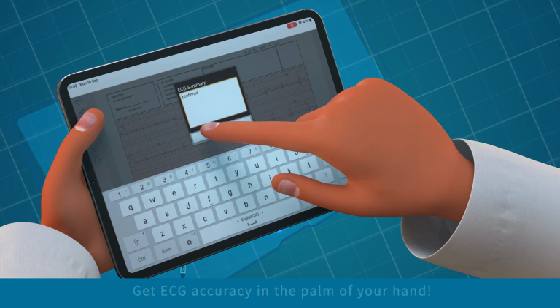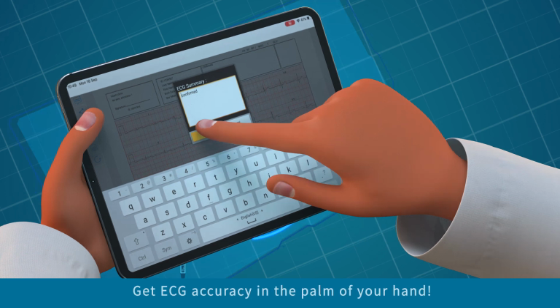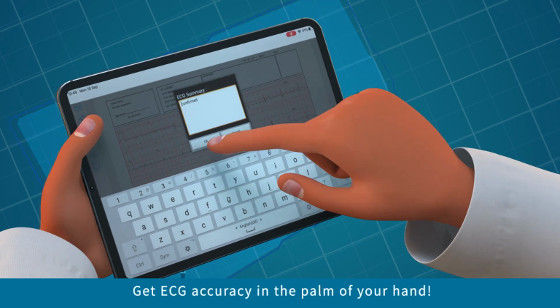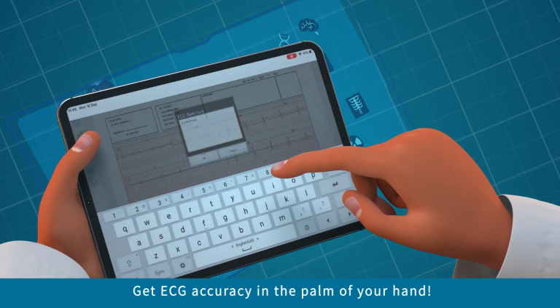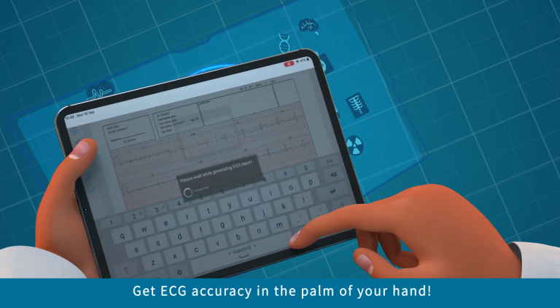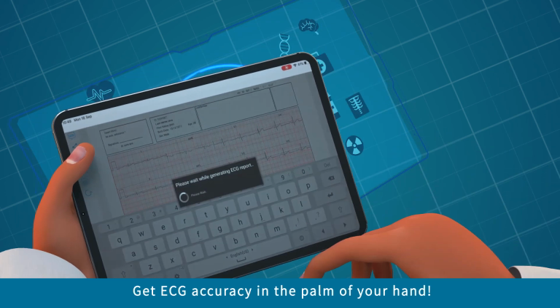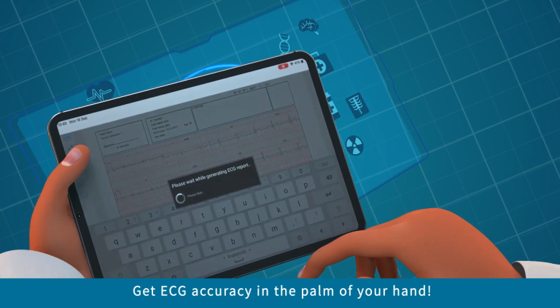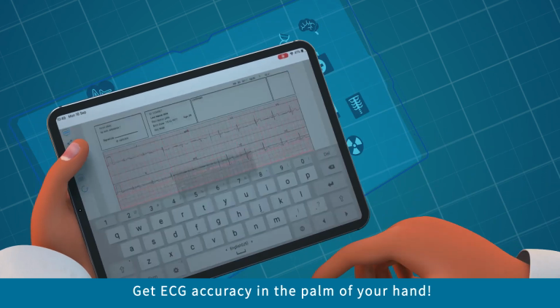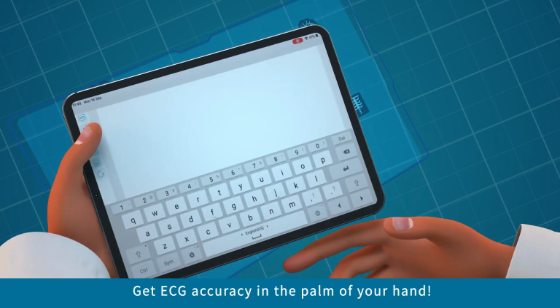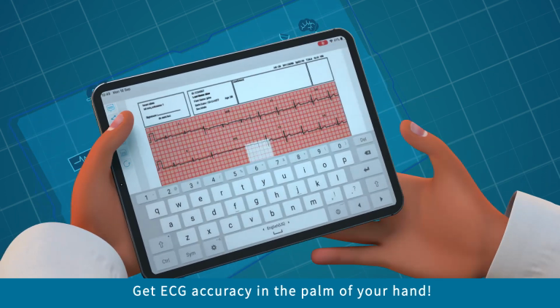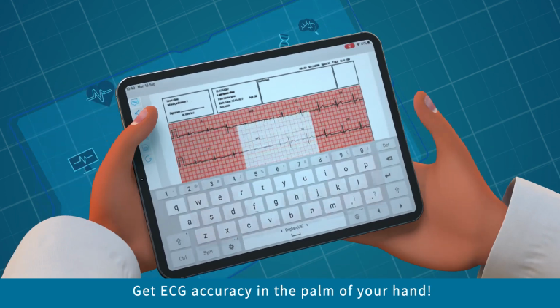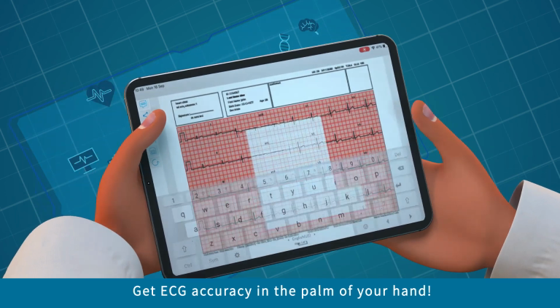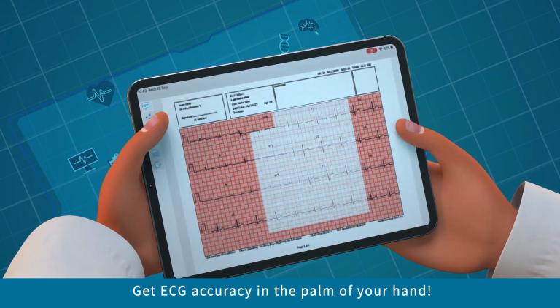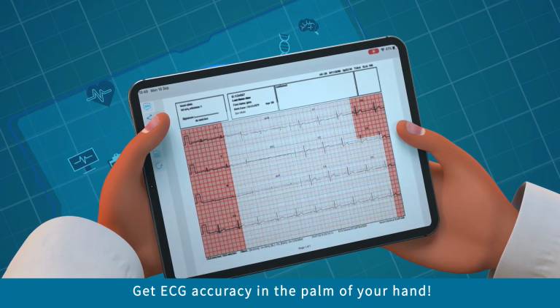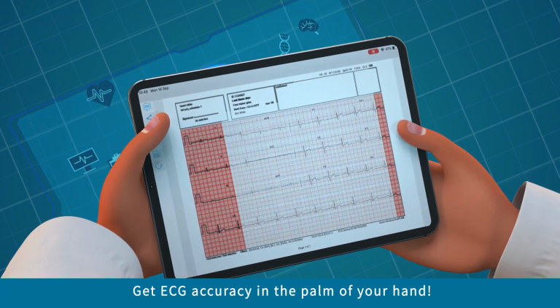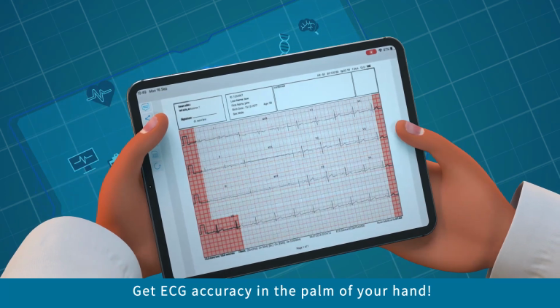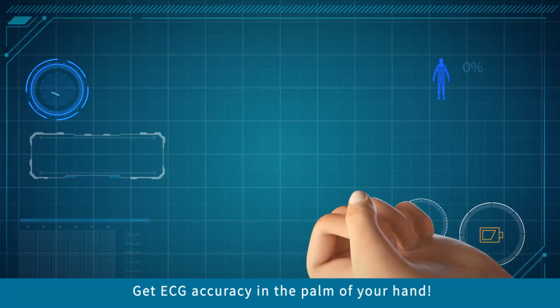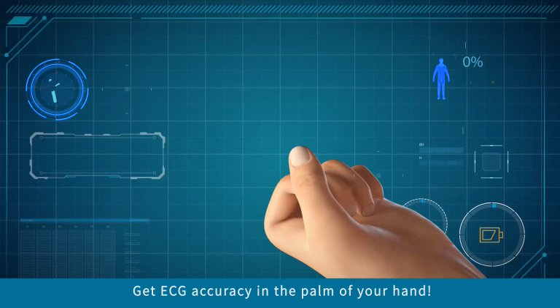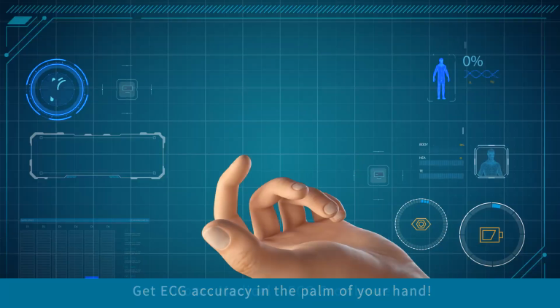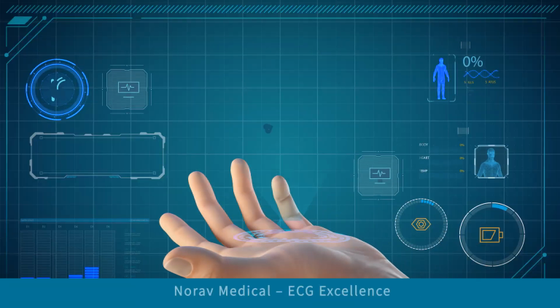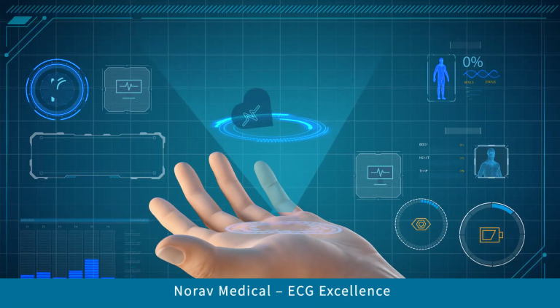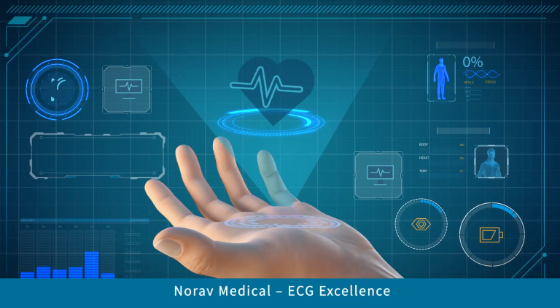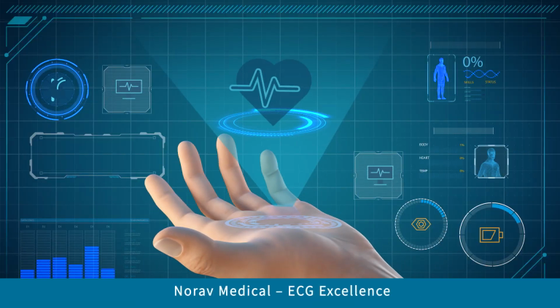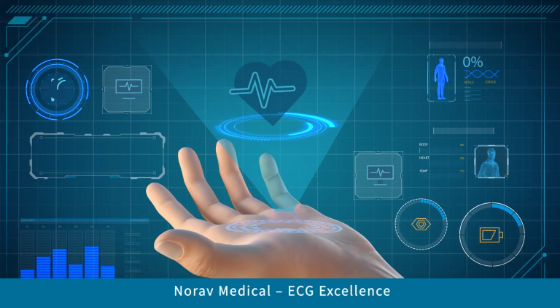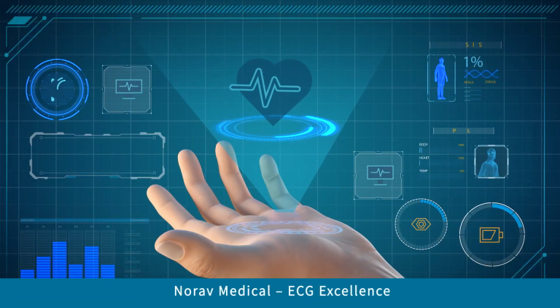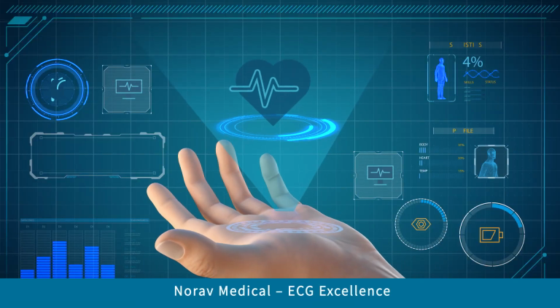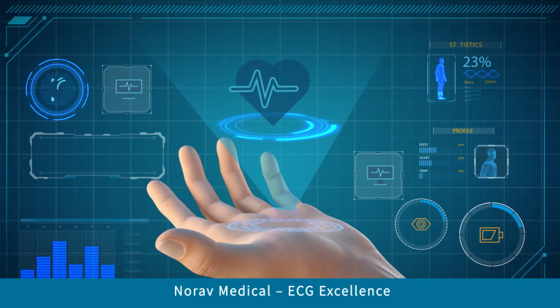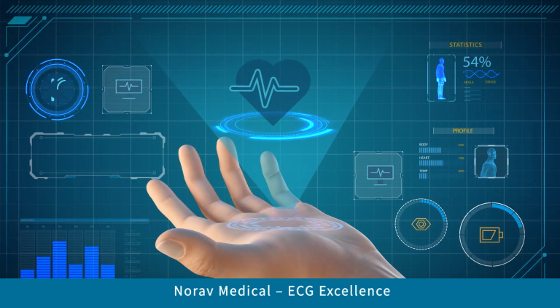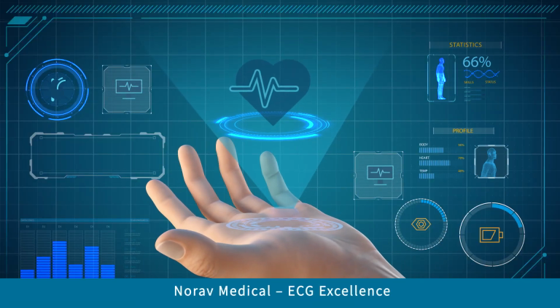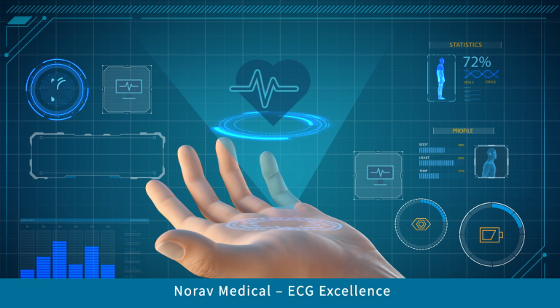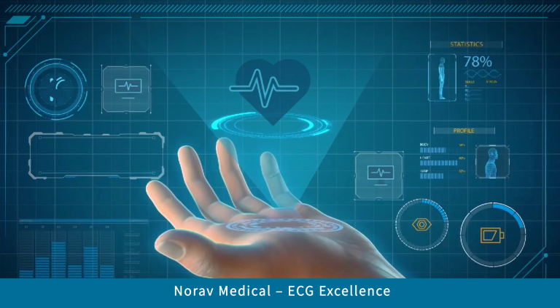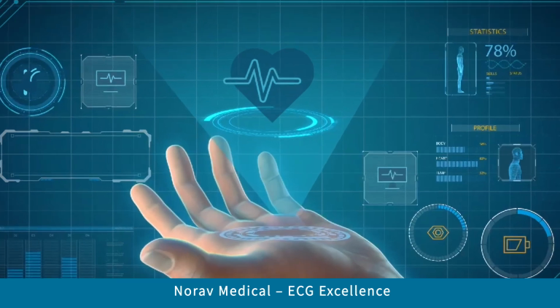Get ECG accuracy in the palm of your hand. Norav Medical. ECG Excellence.